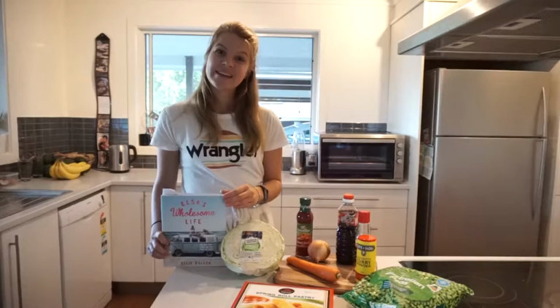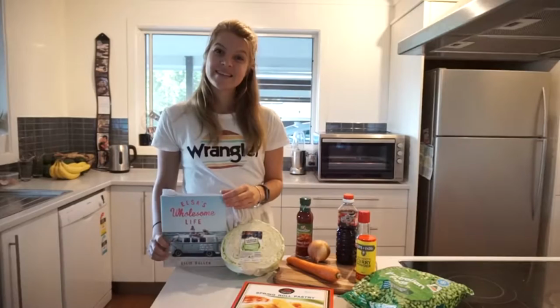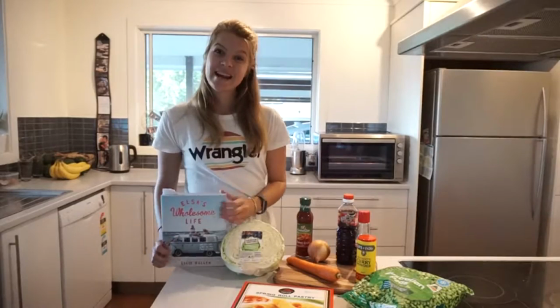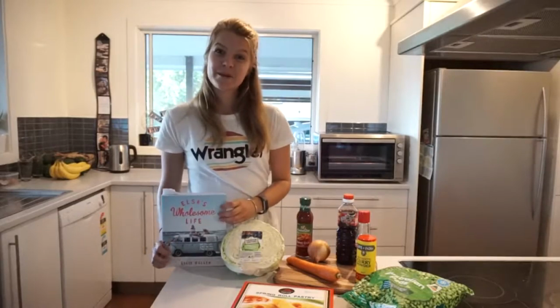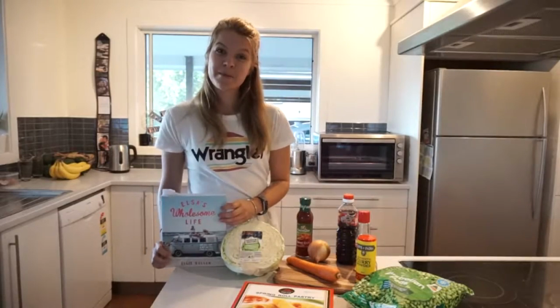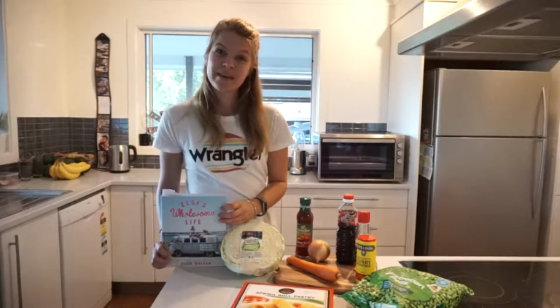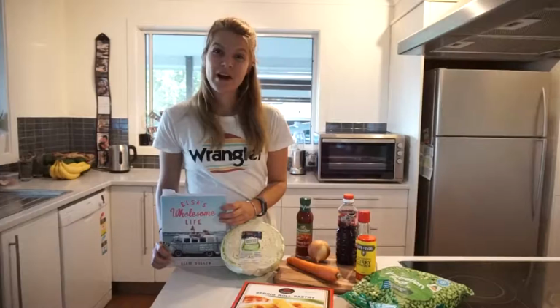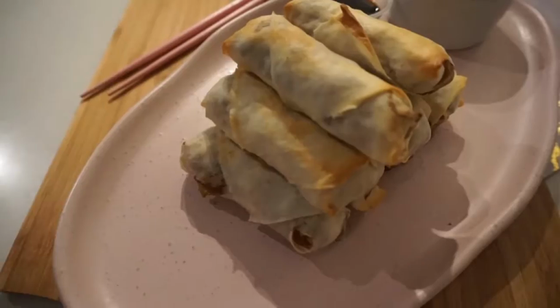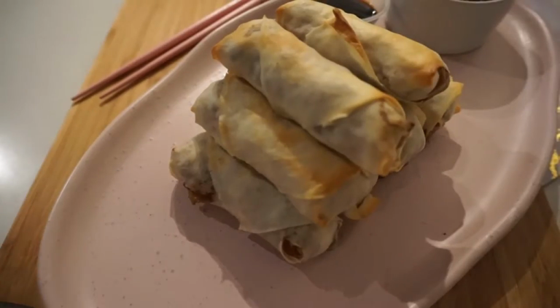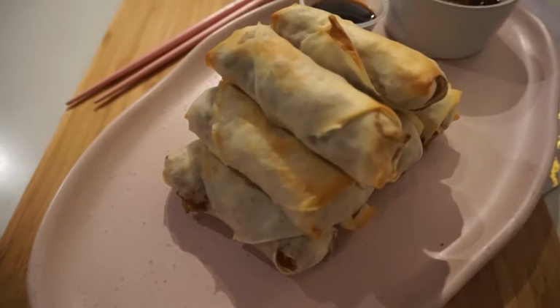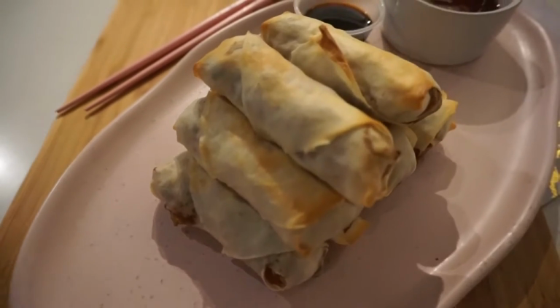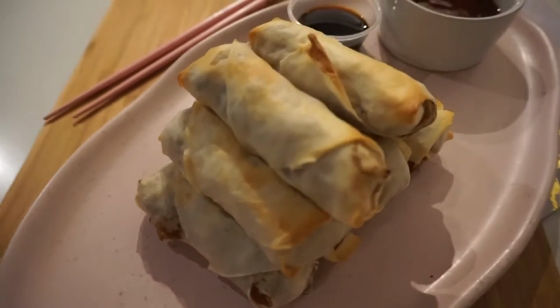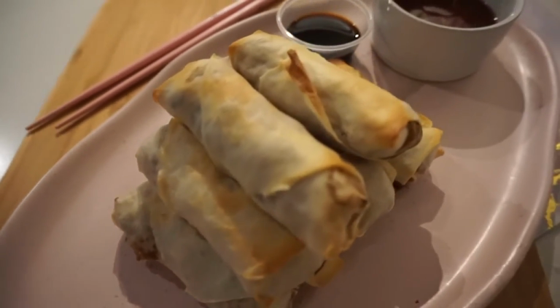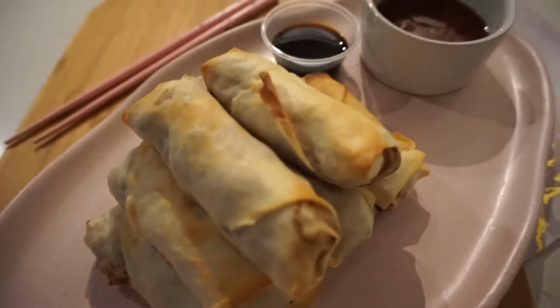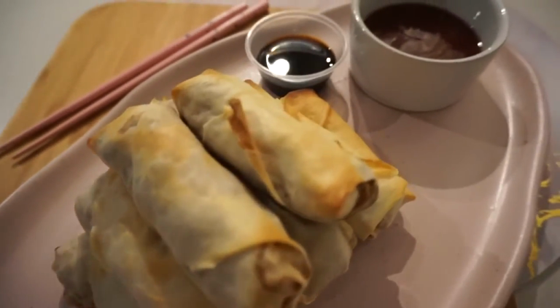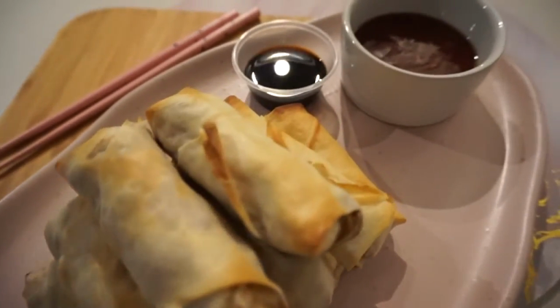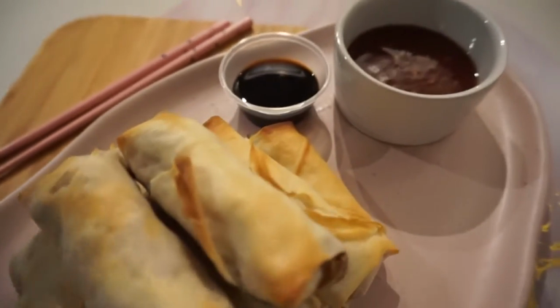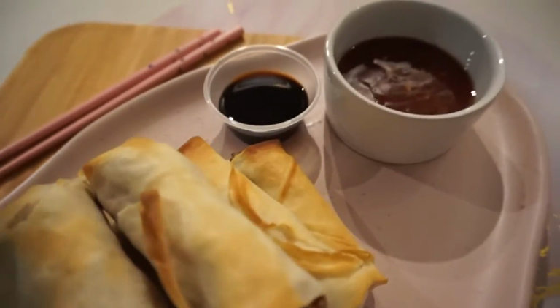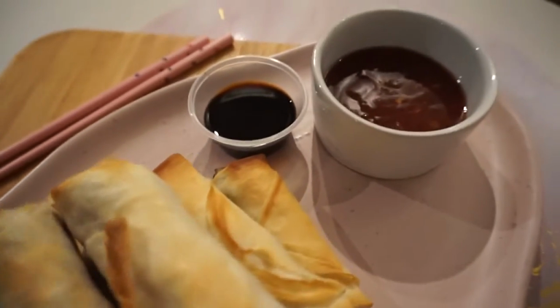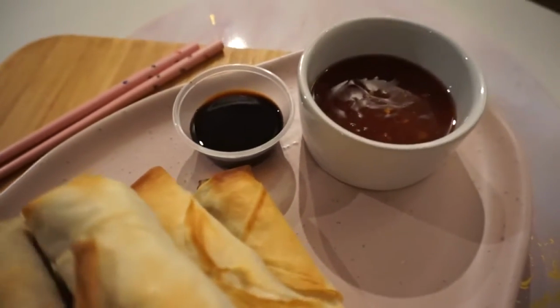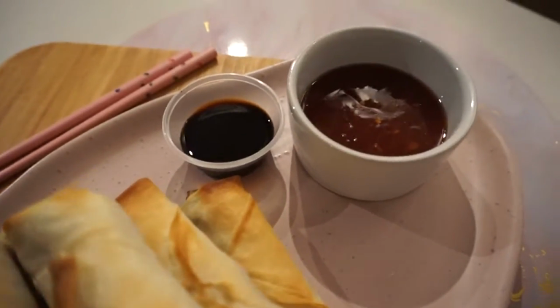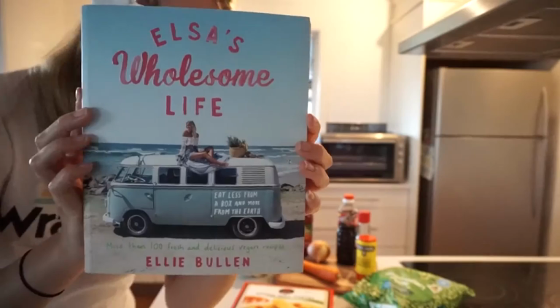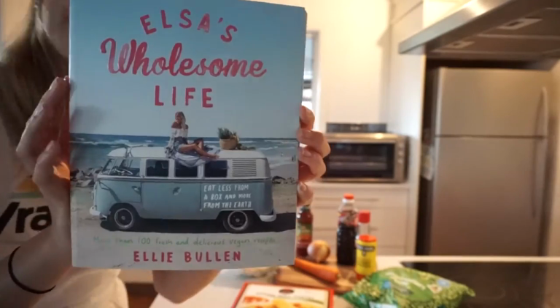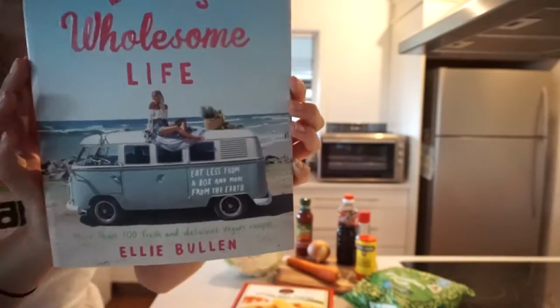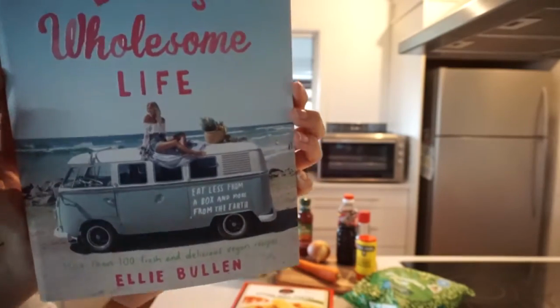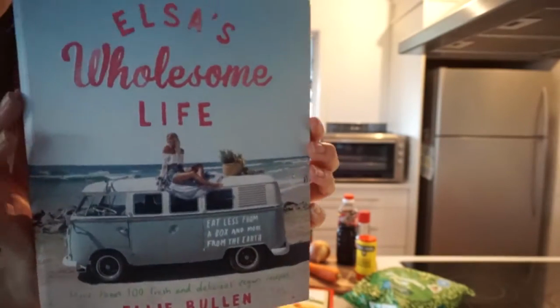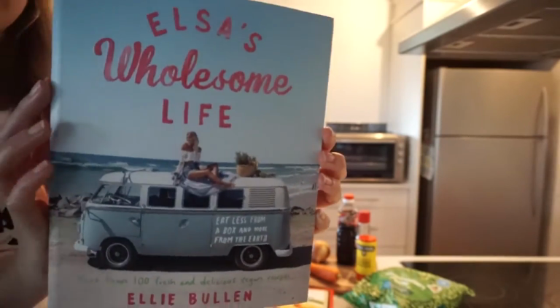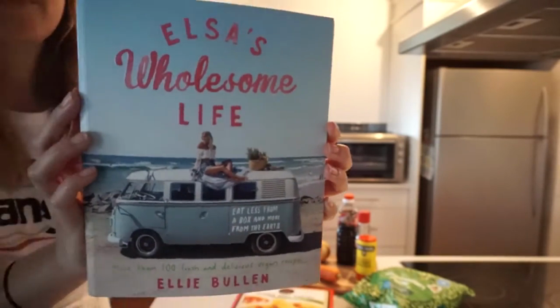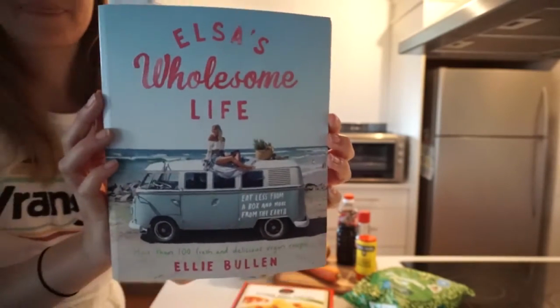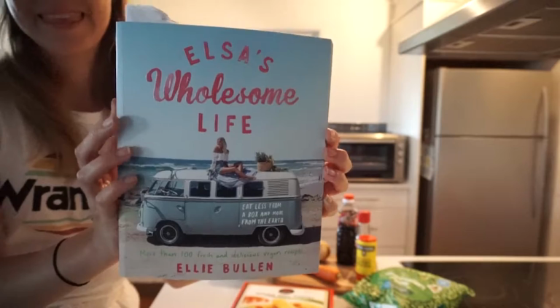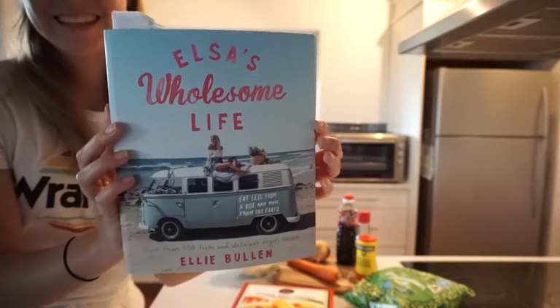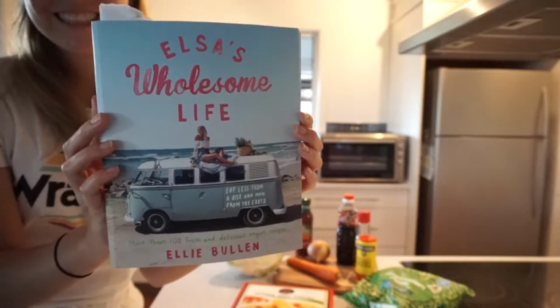Today I'm going to be making curry spring rolls. This recipe is inspired by one of the many recipes you can find in Elsa's Wholesome Life.